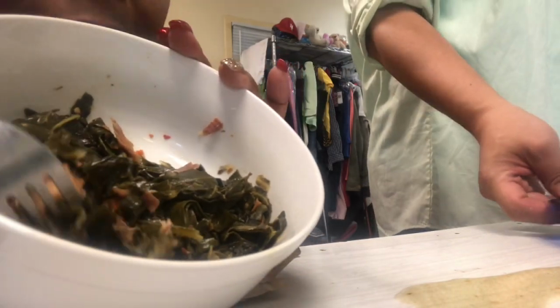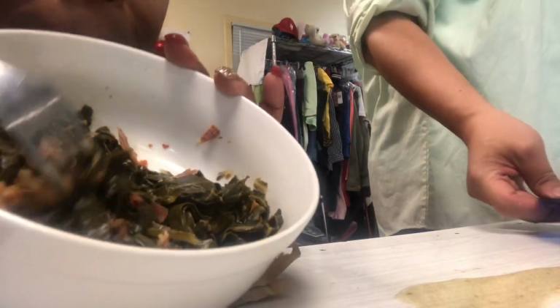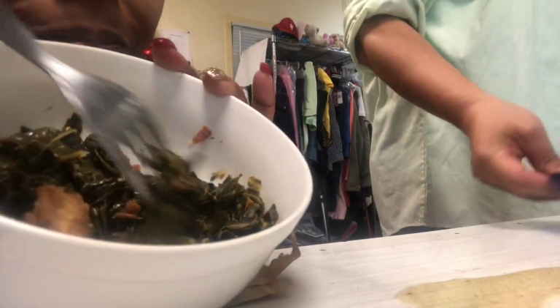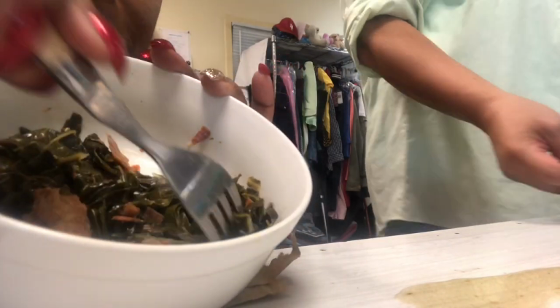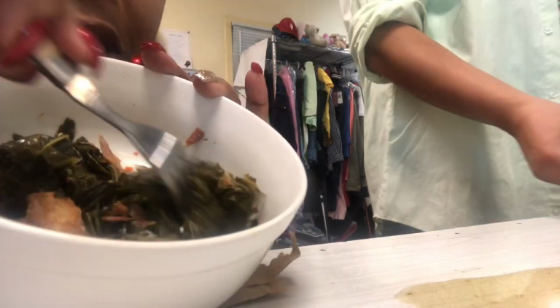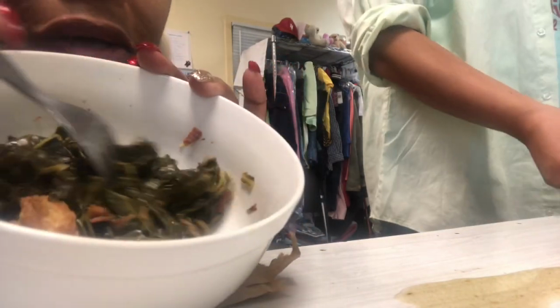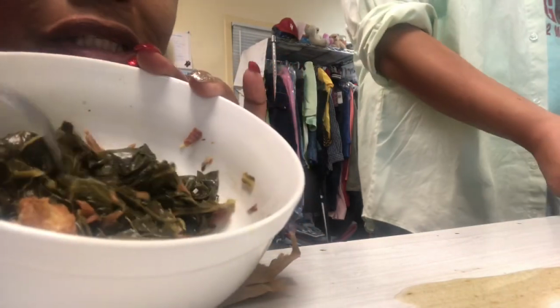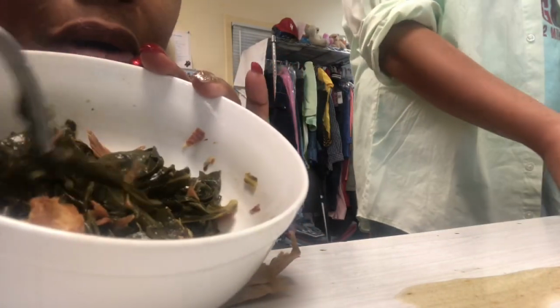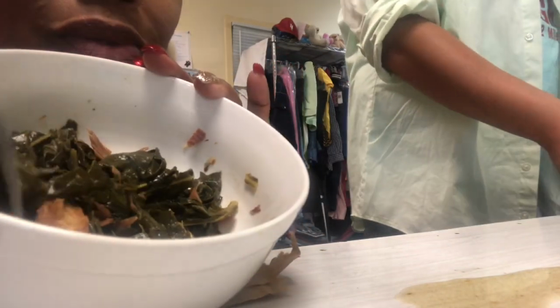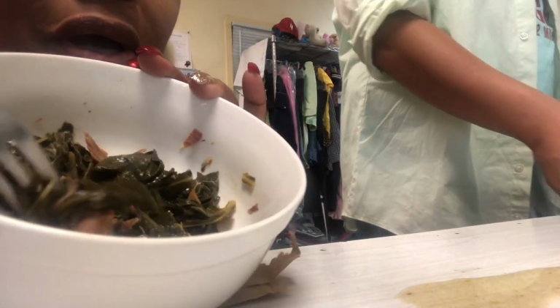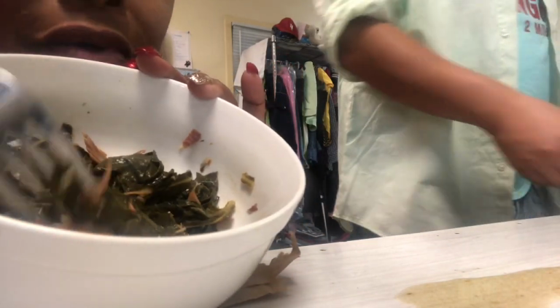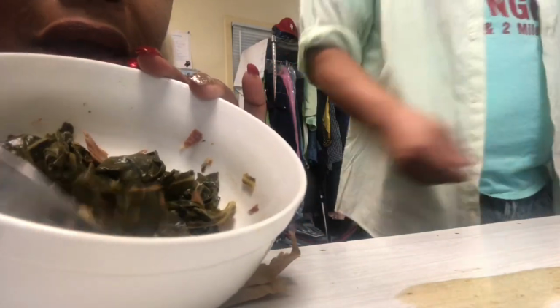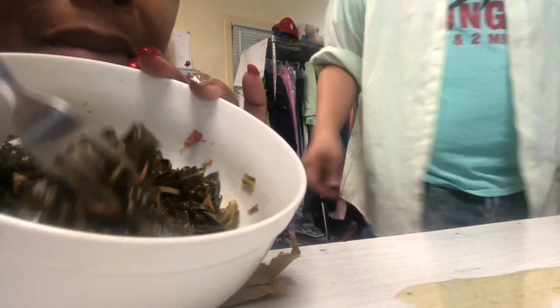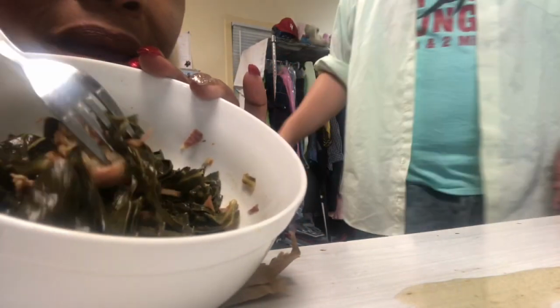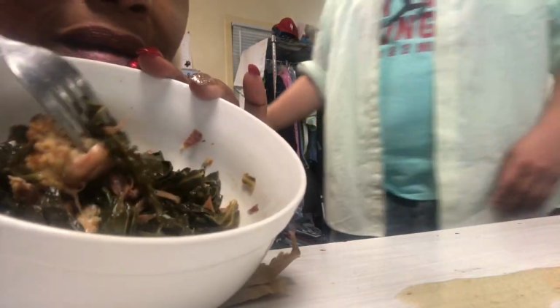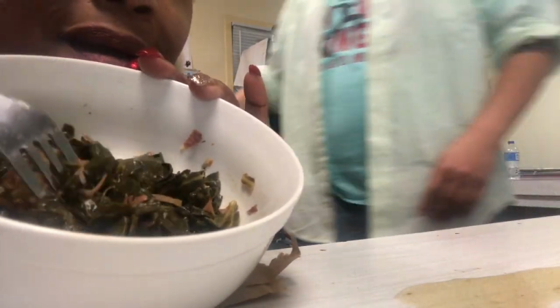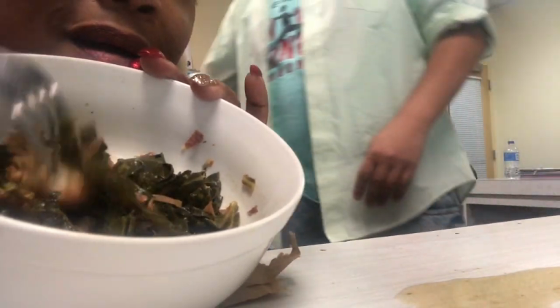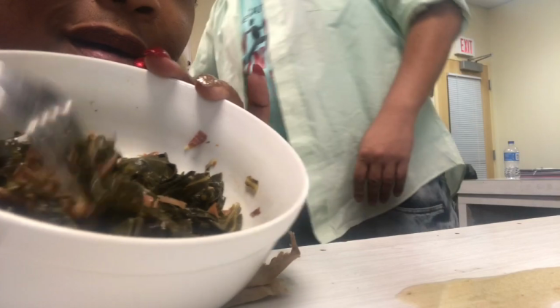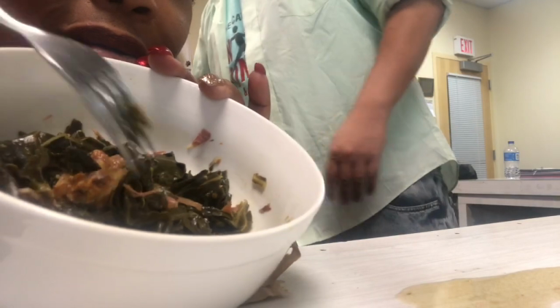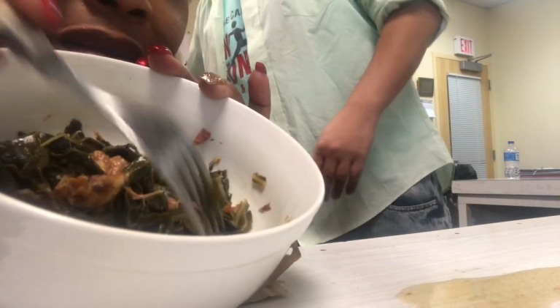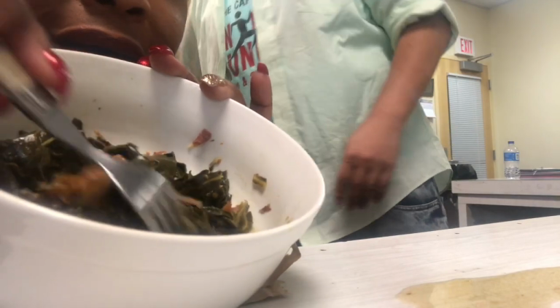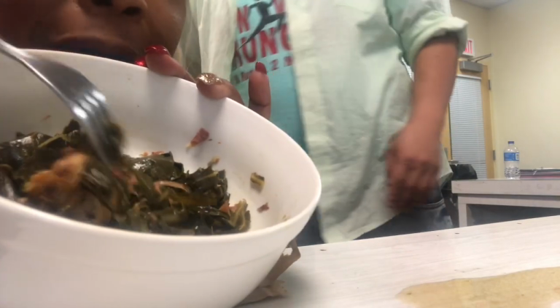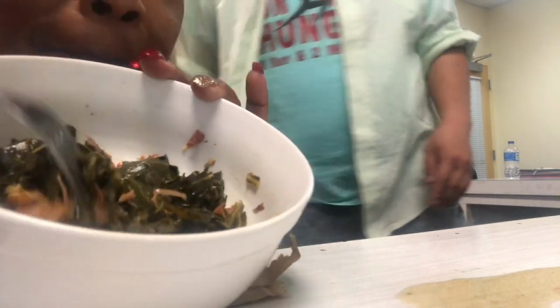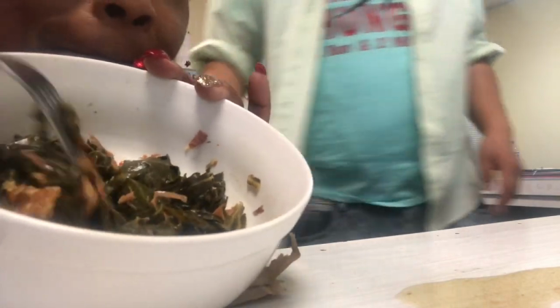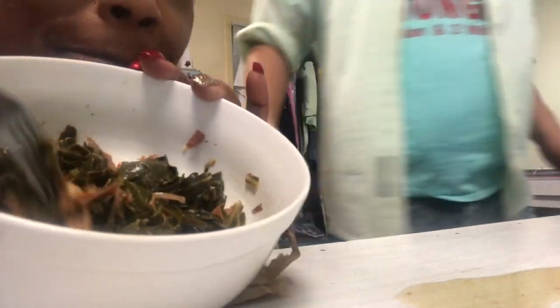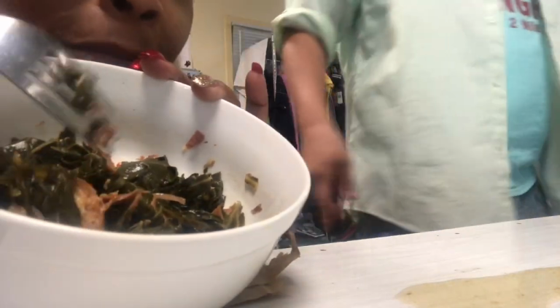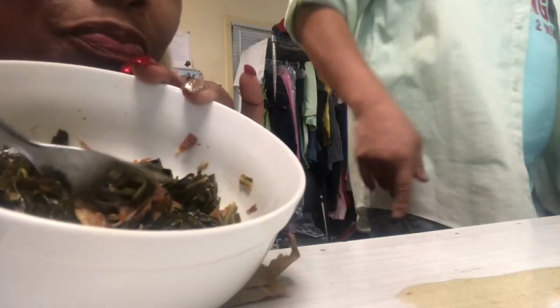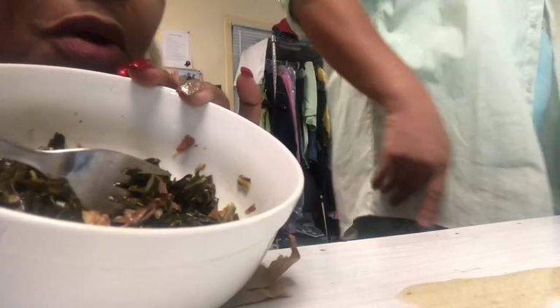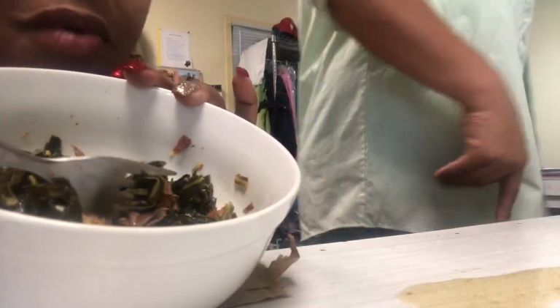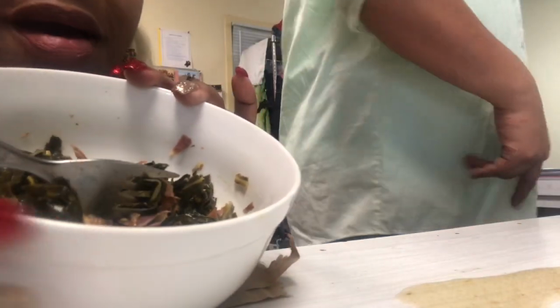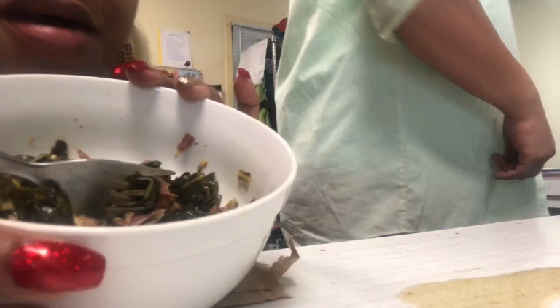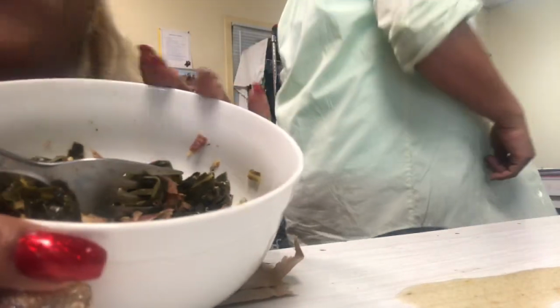You're going to hurt her feelings if you don't eat them. Smoked turkey up in there, y'all. Look at that. This is Miss Adrienne's place, right.